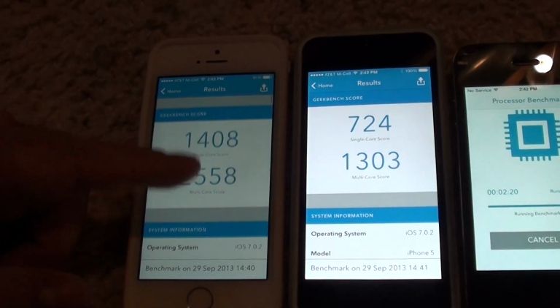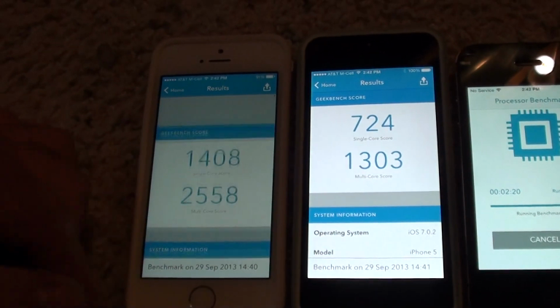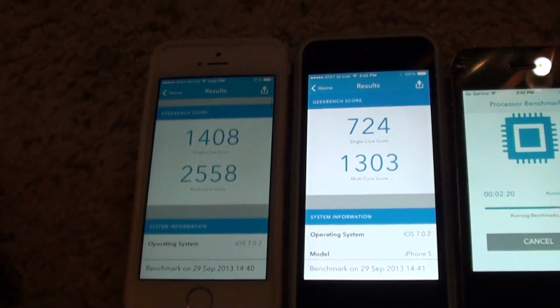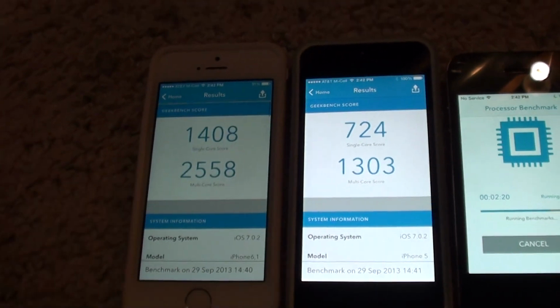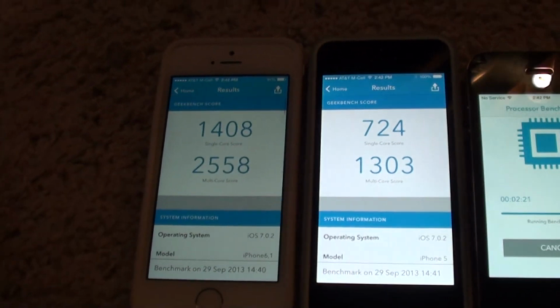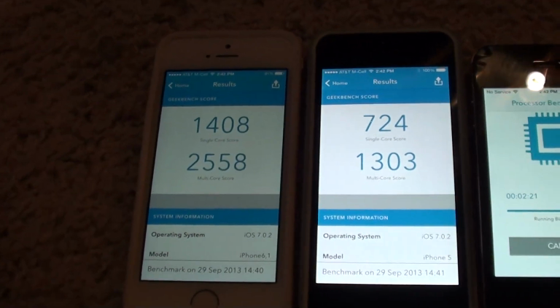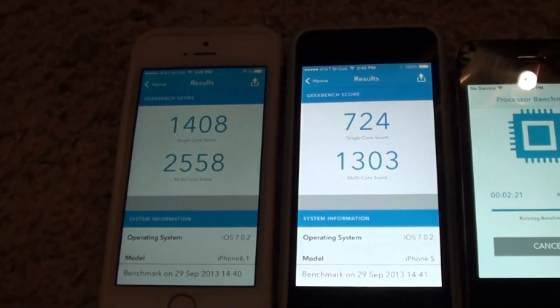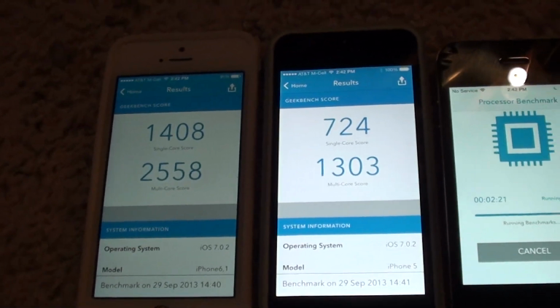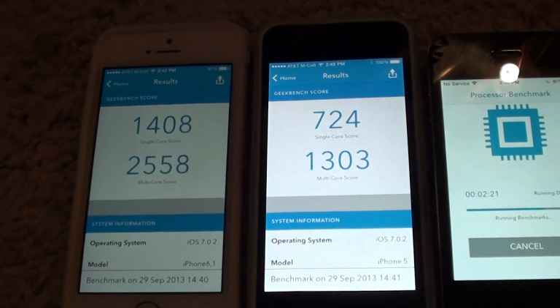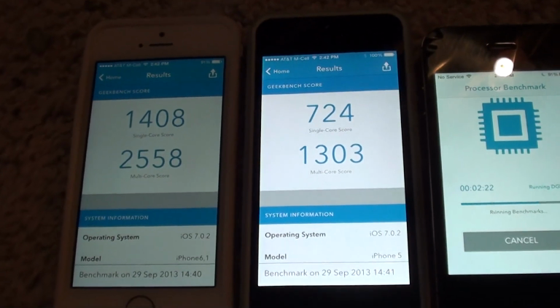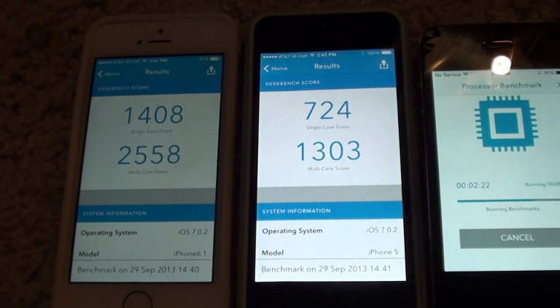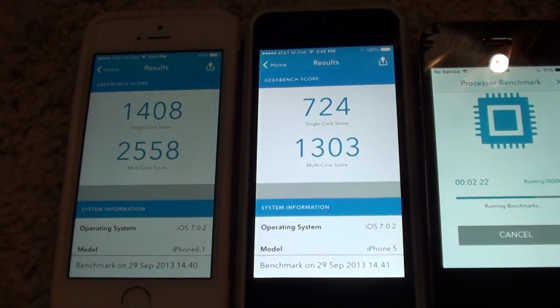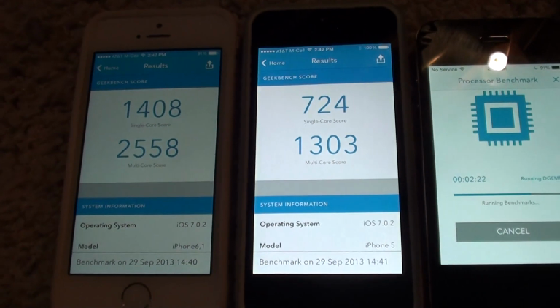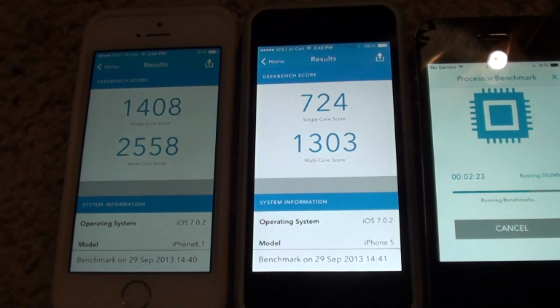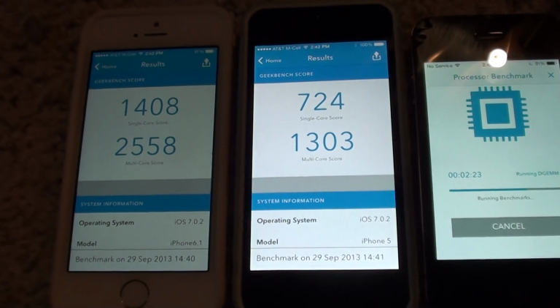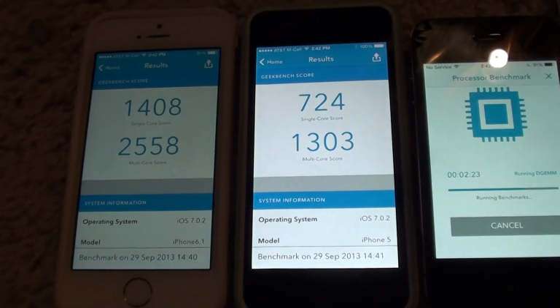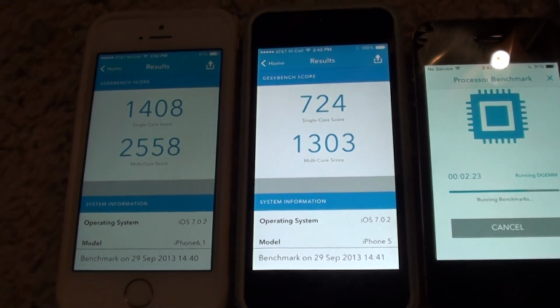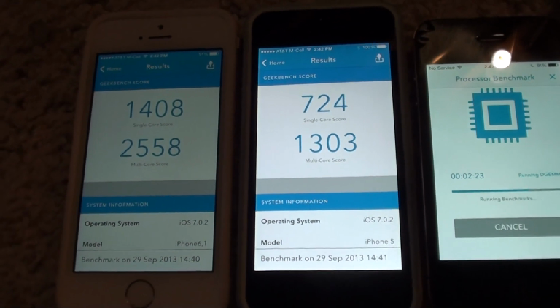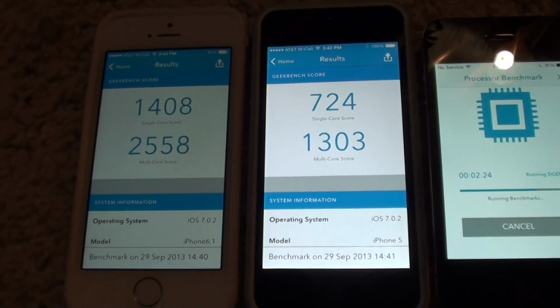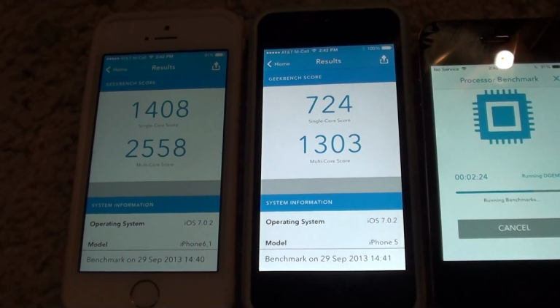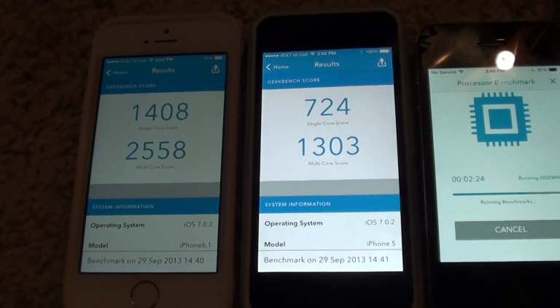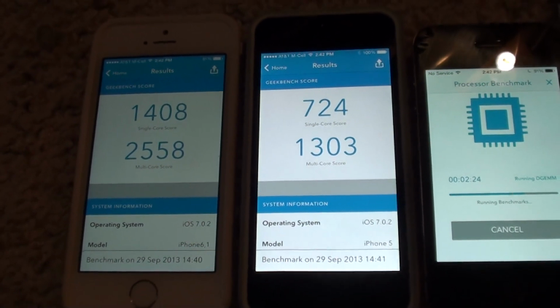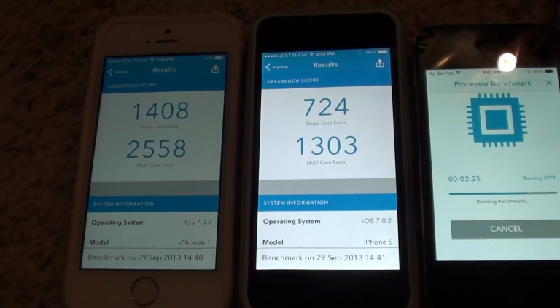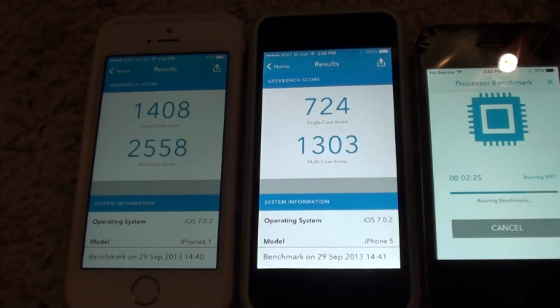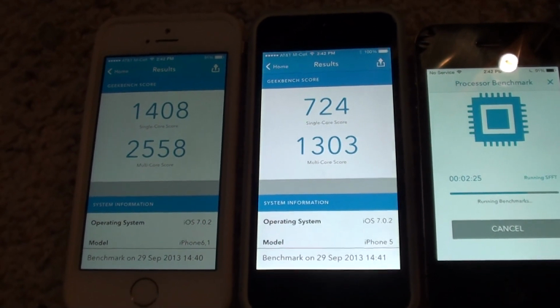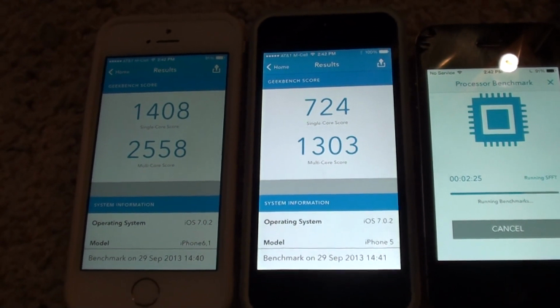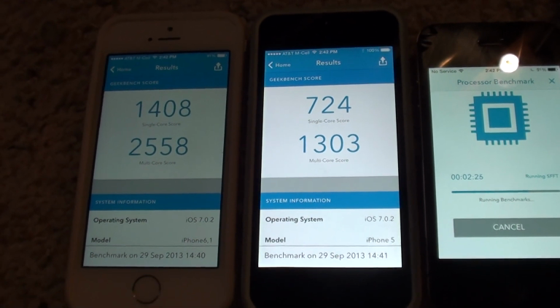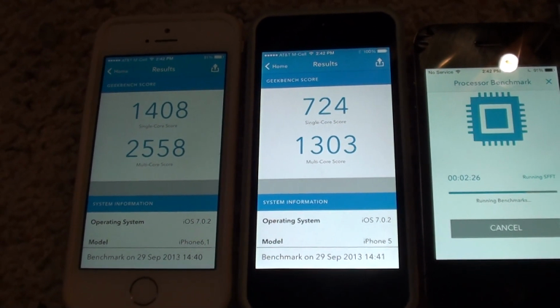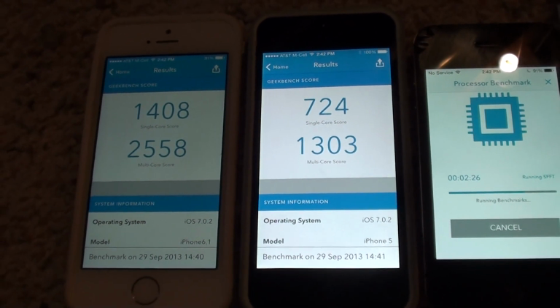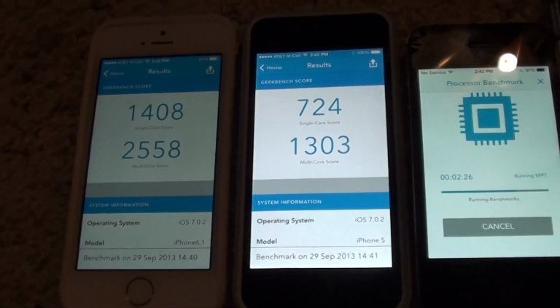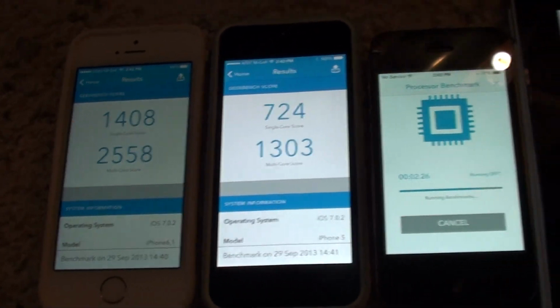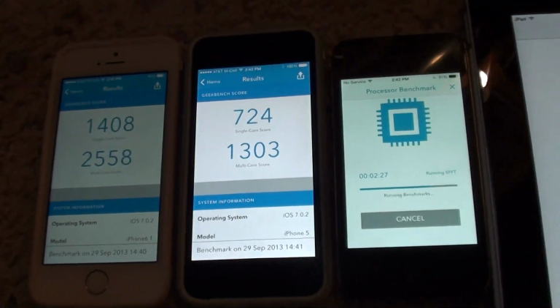As you can see, just a huge — almost double — for the 5S.